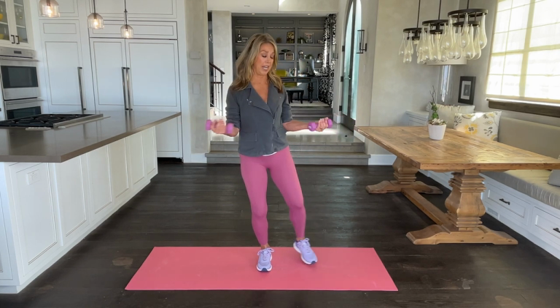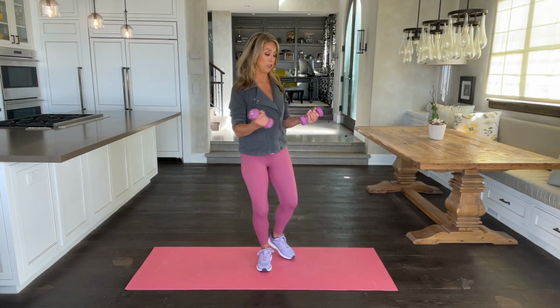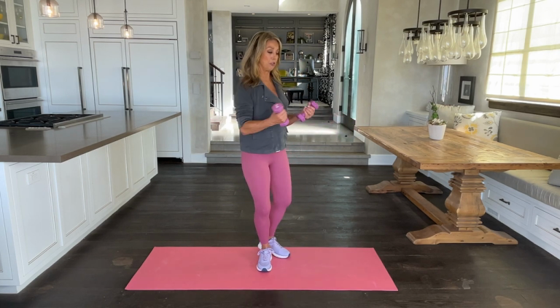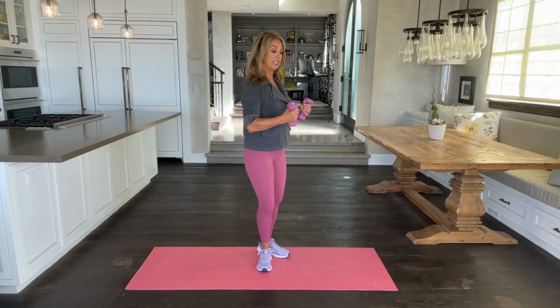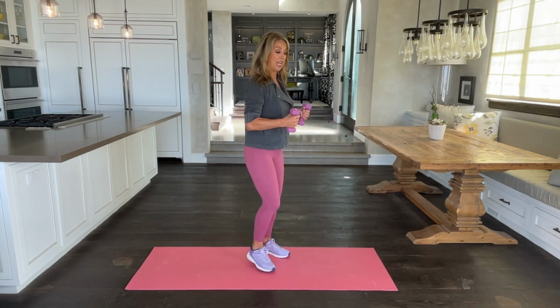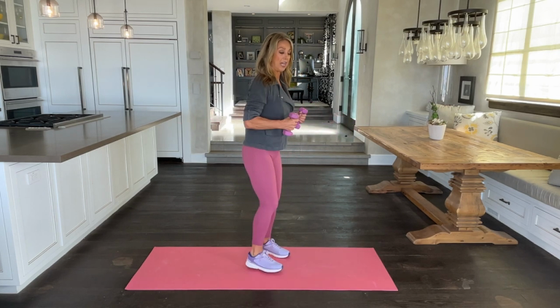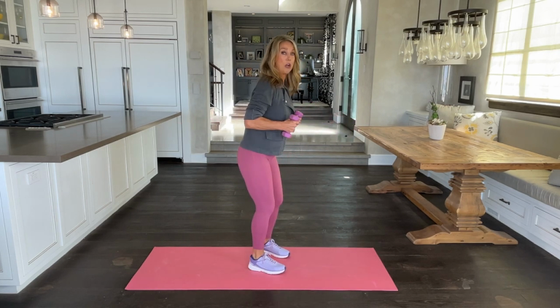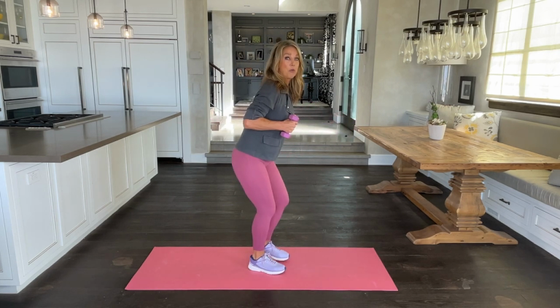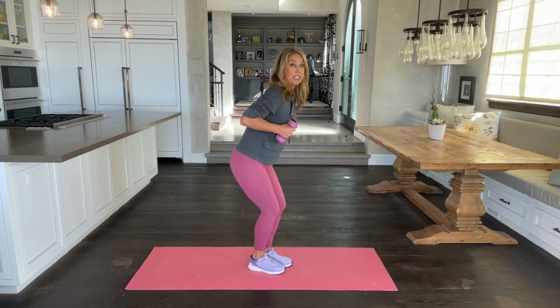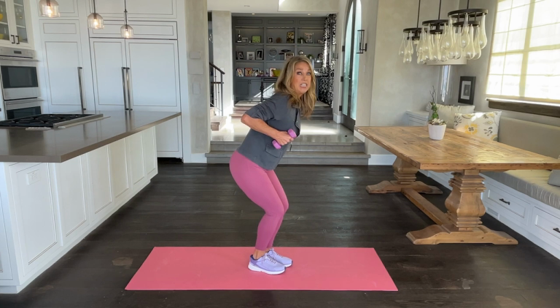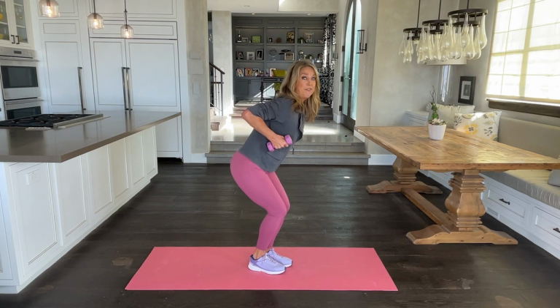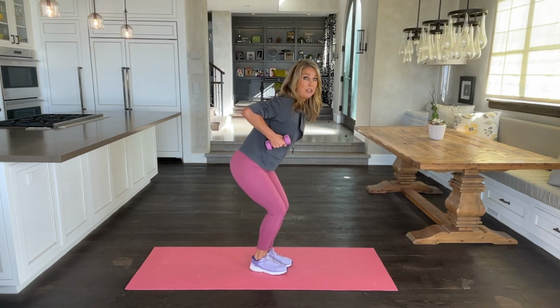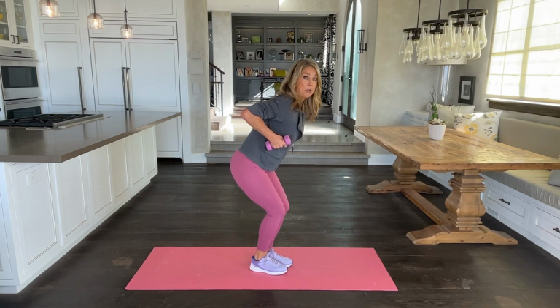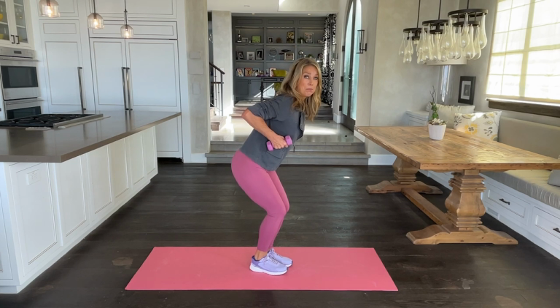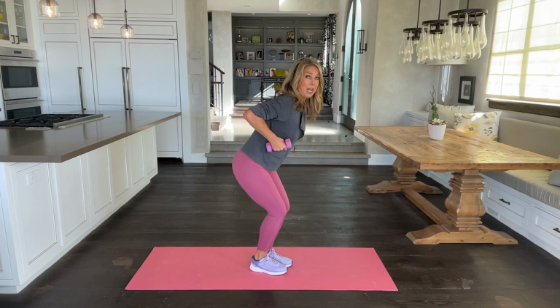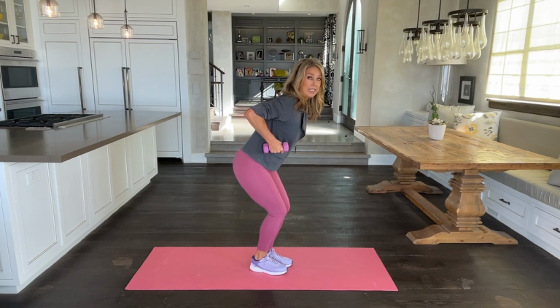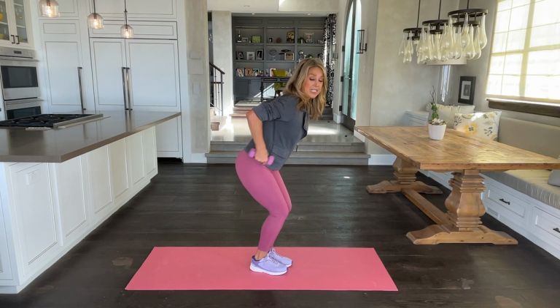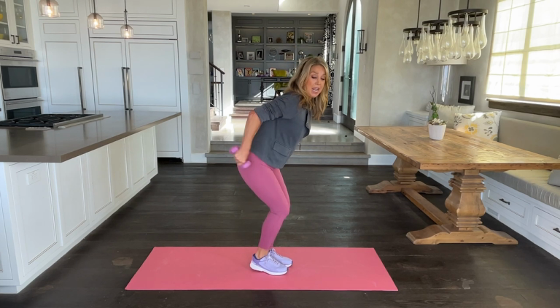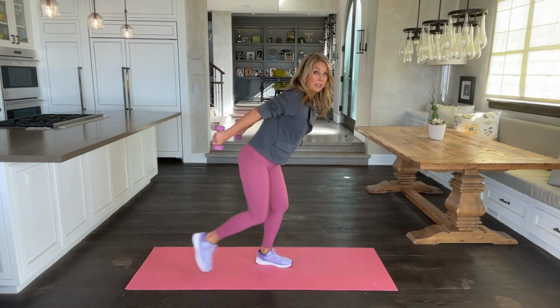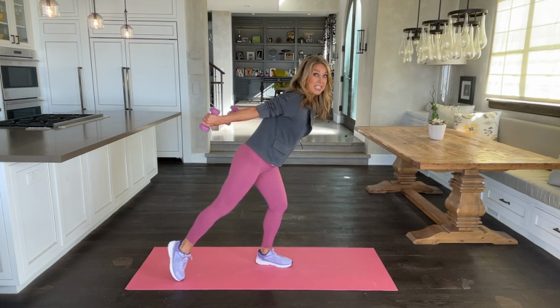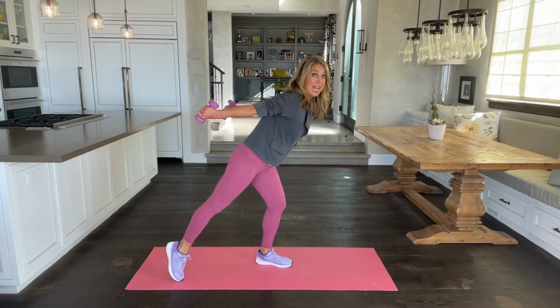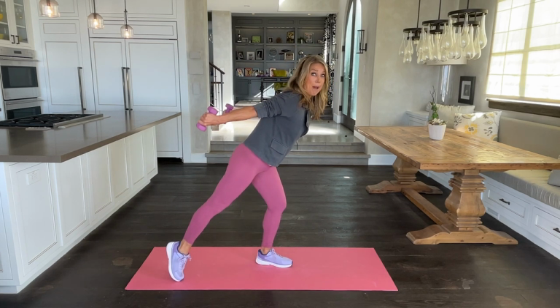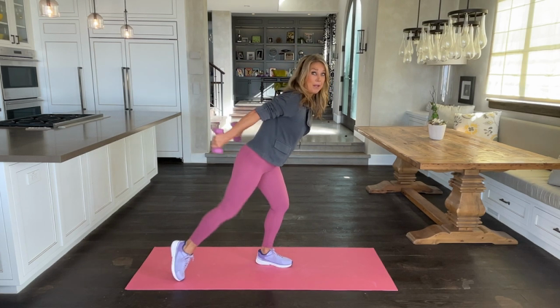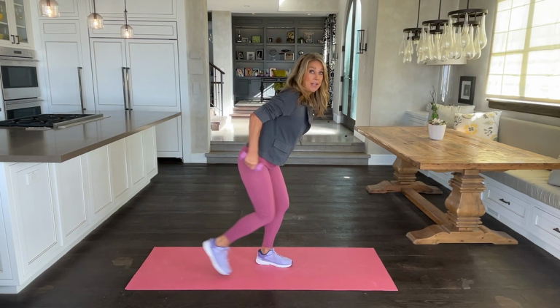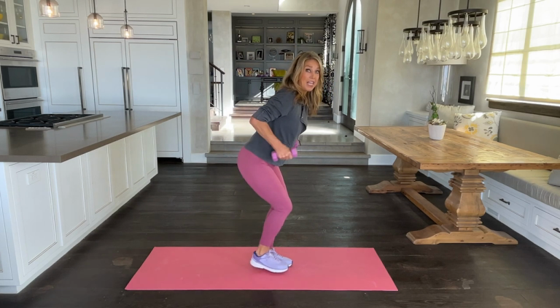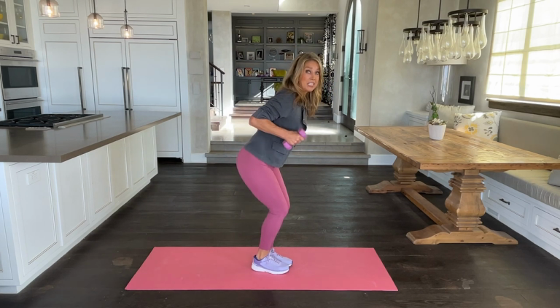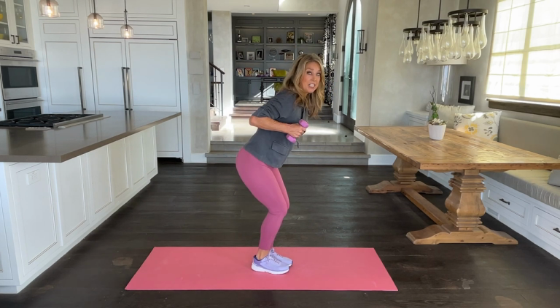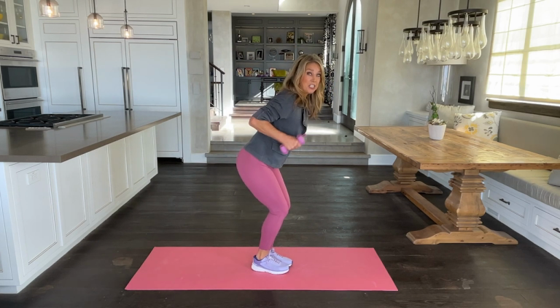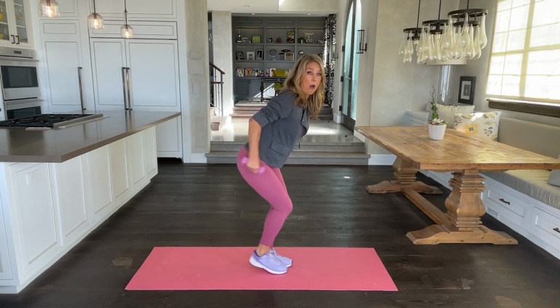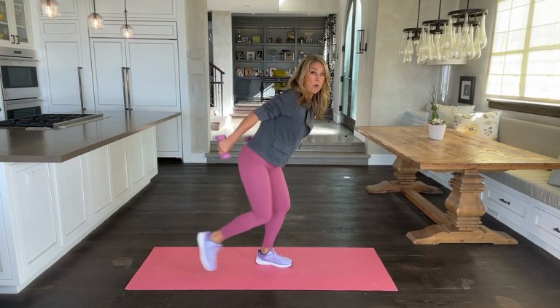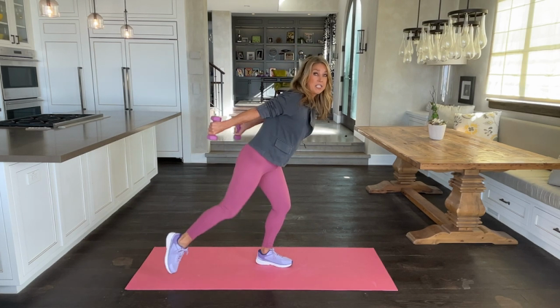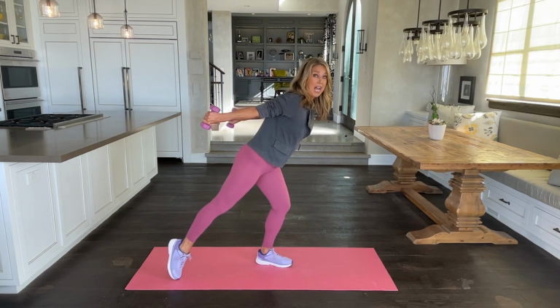Now turn to the side. We're going to lift our elbows behind us and we're going to tap. Just on one side.